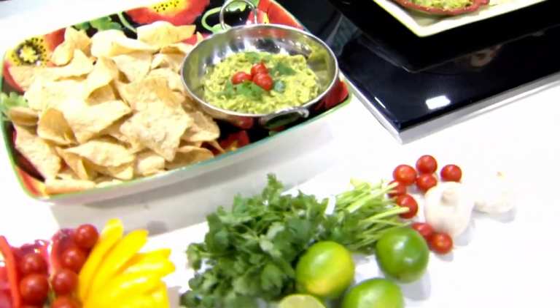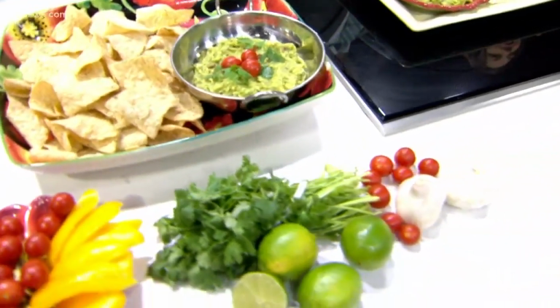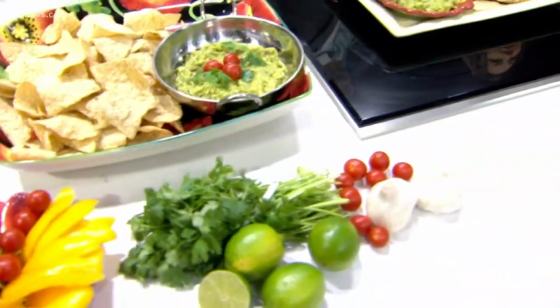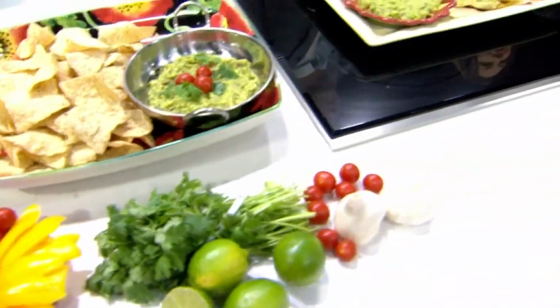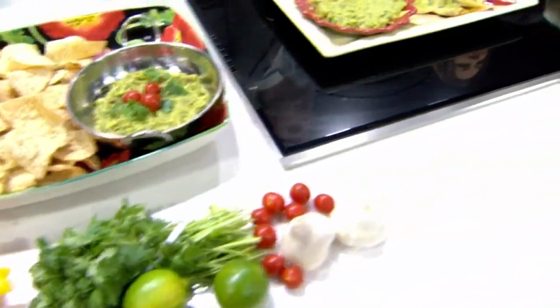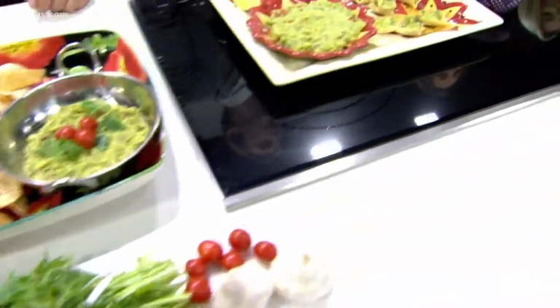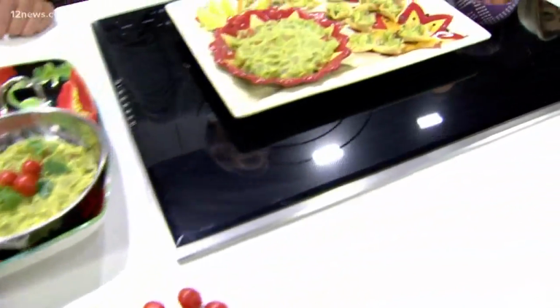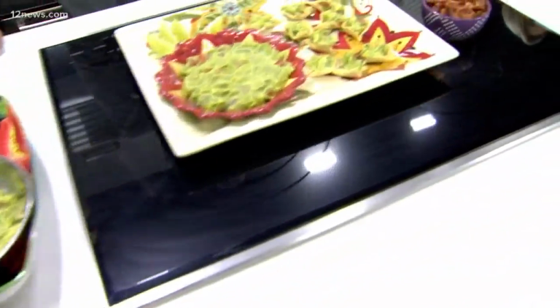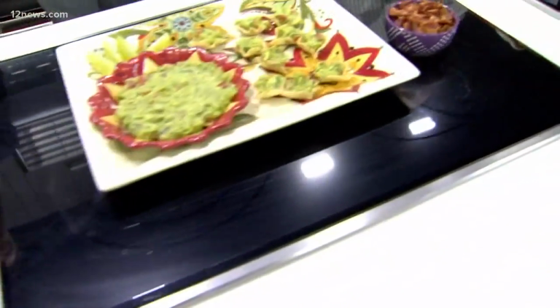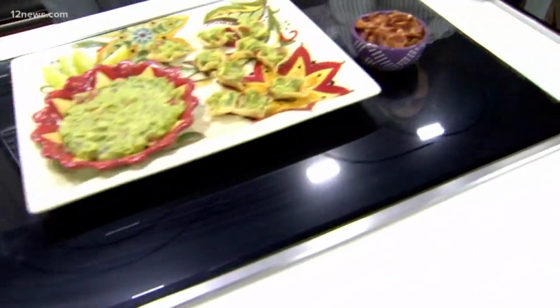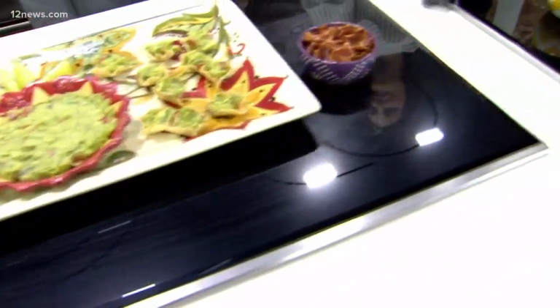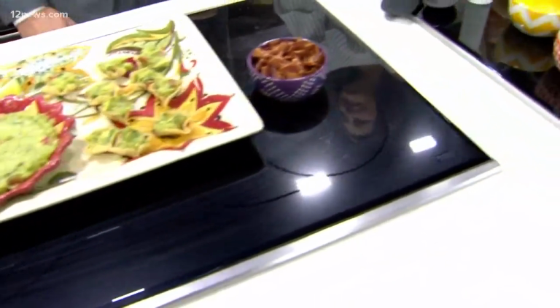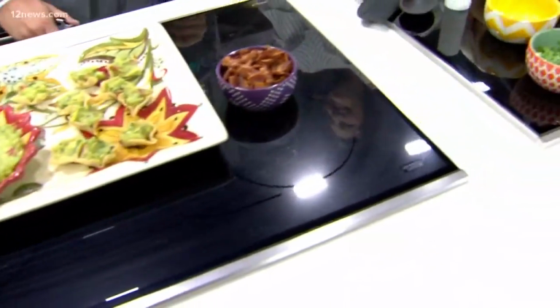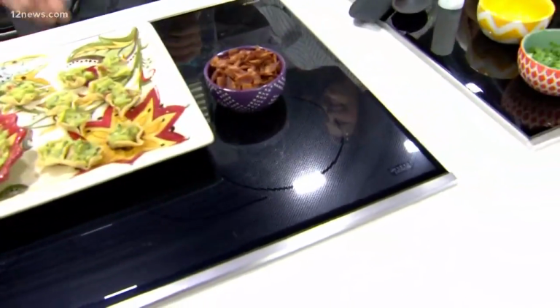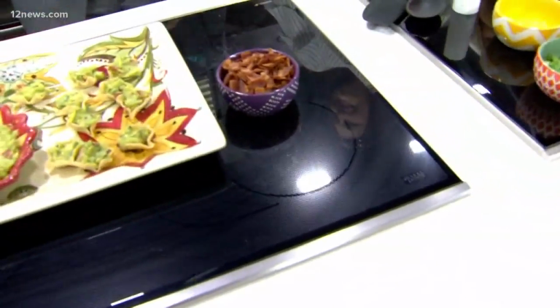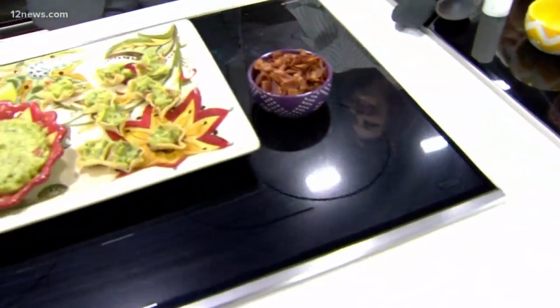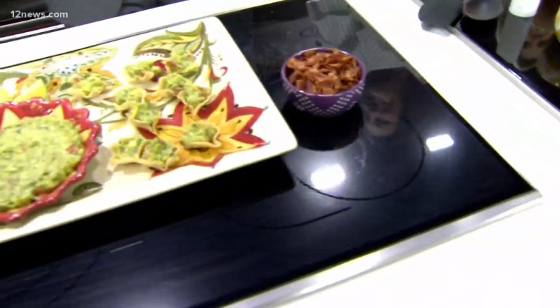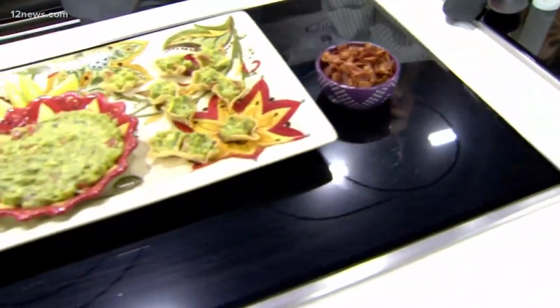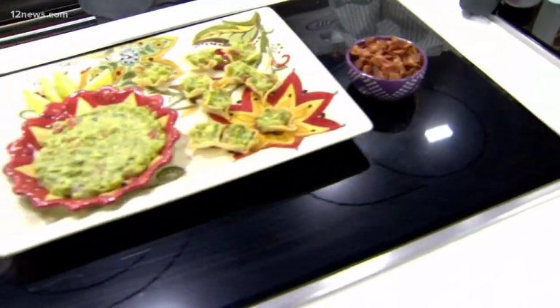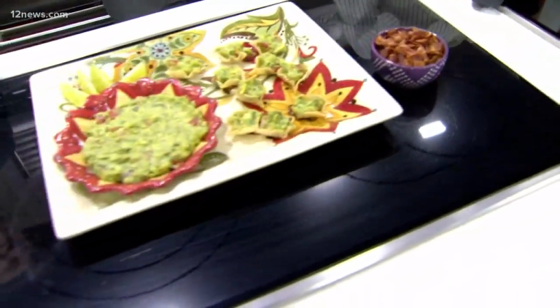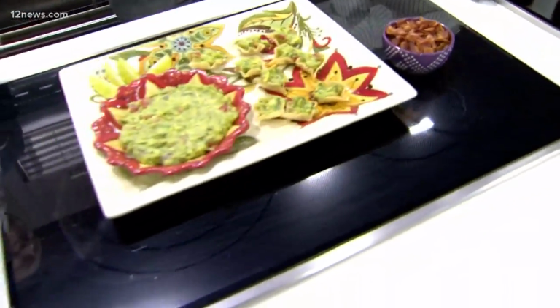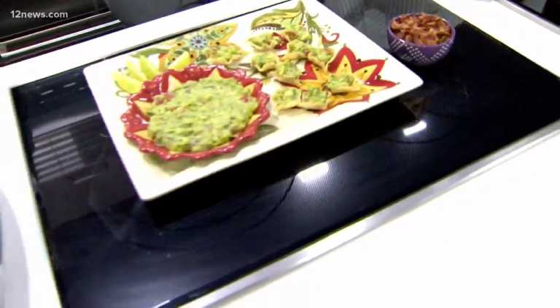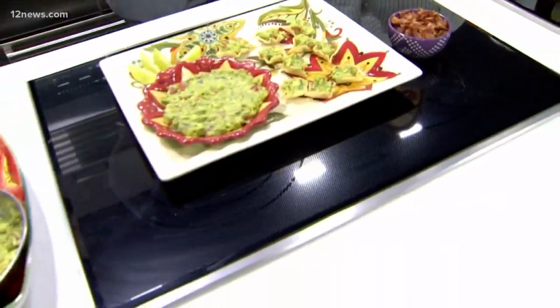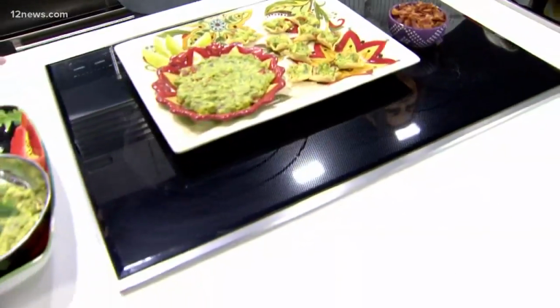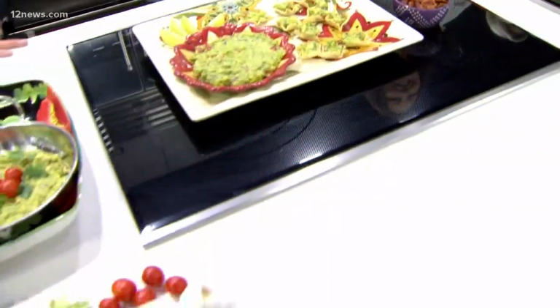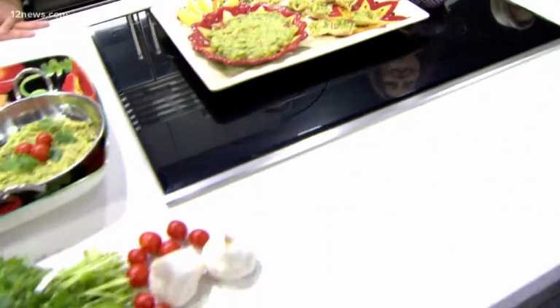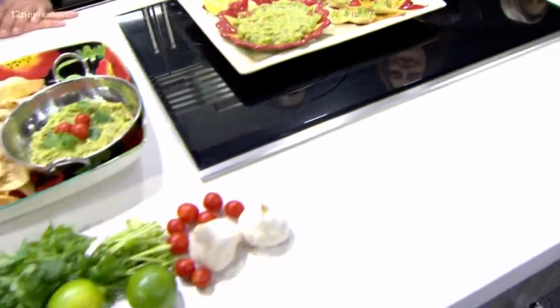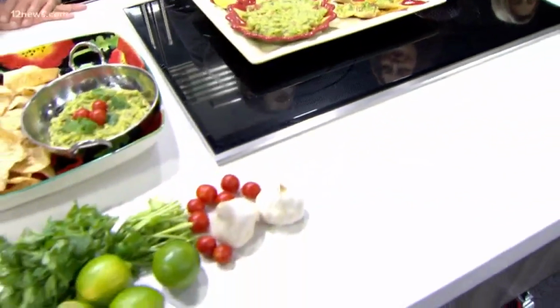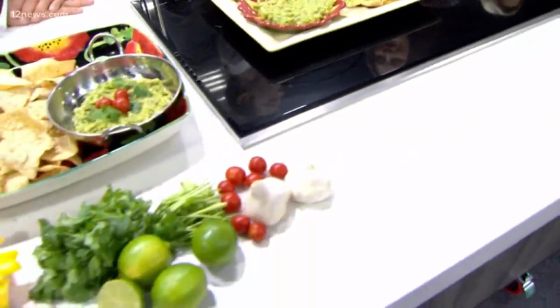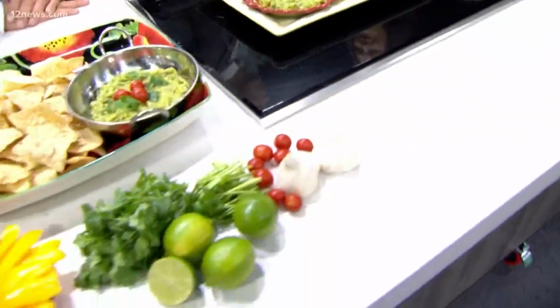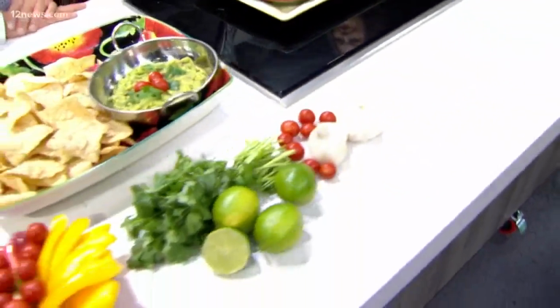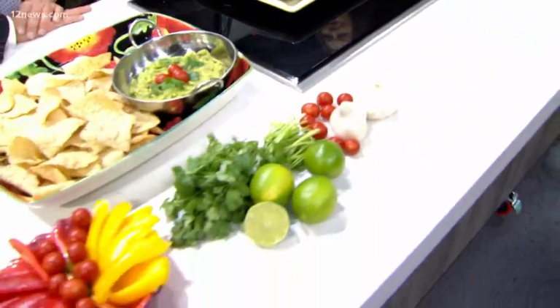Joining us now is food blogger Suzanne Clark, a big friend of the show, to teach us the best ingredients to put in your dip. Where do we start?